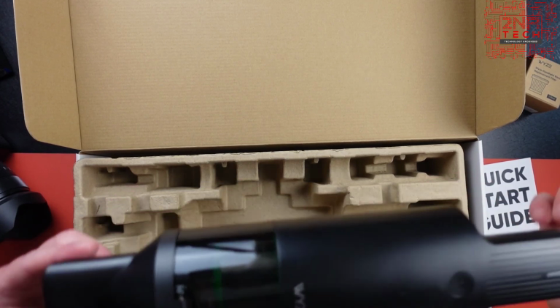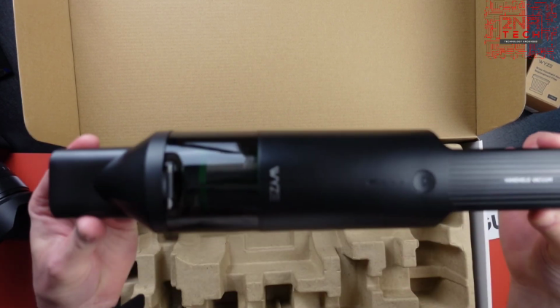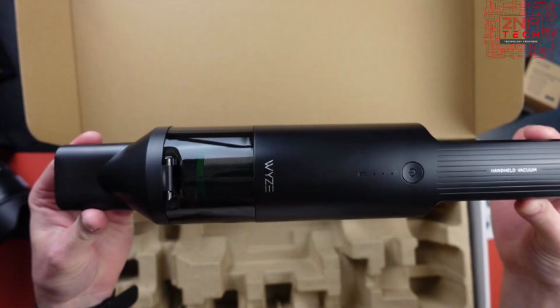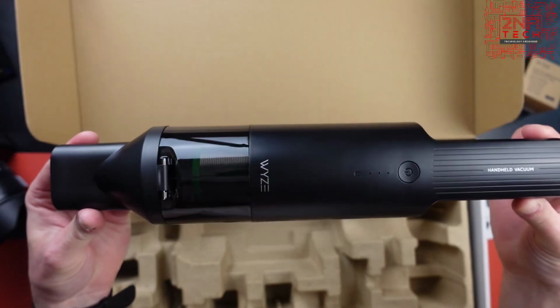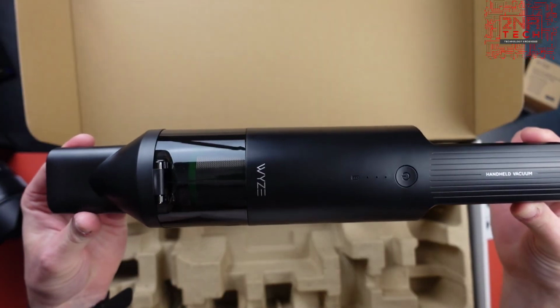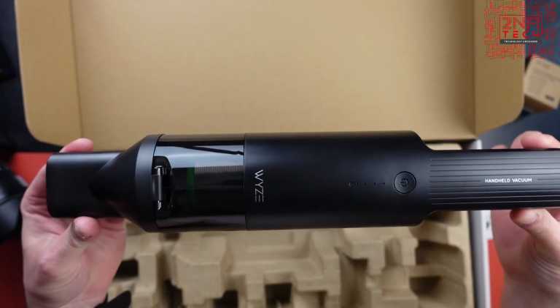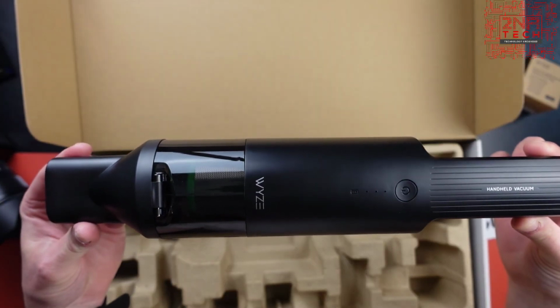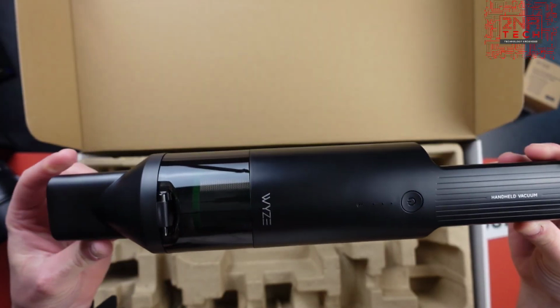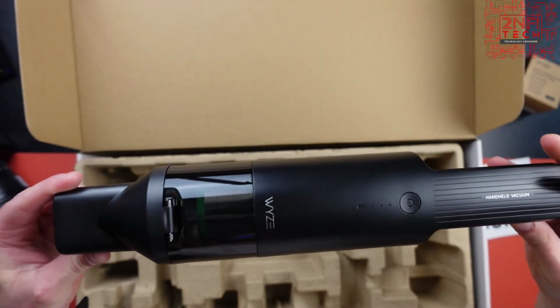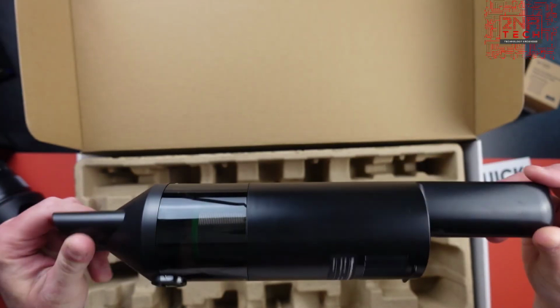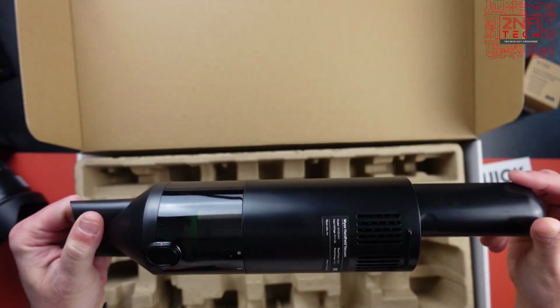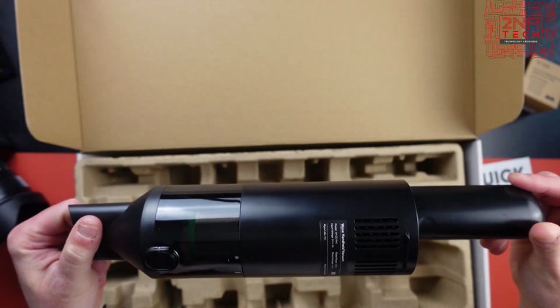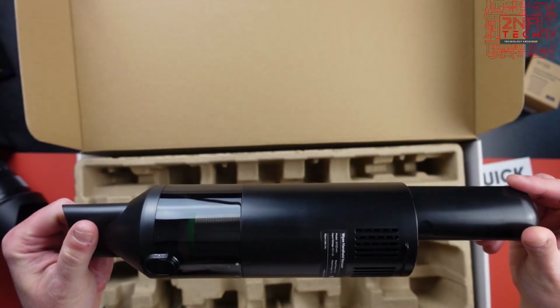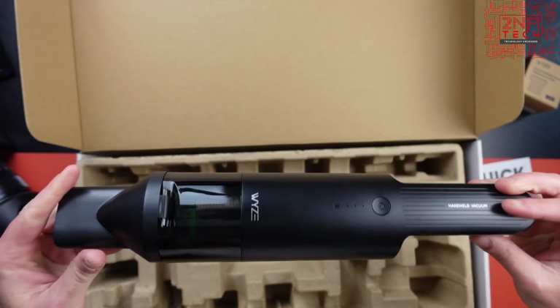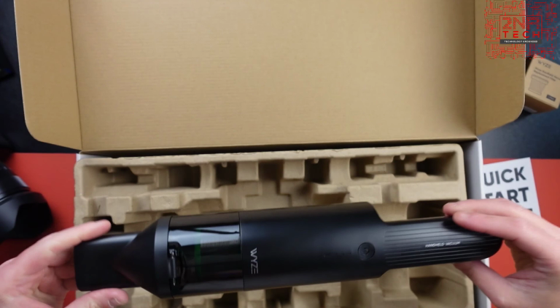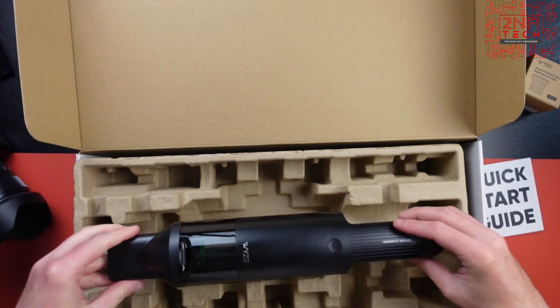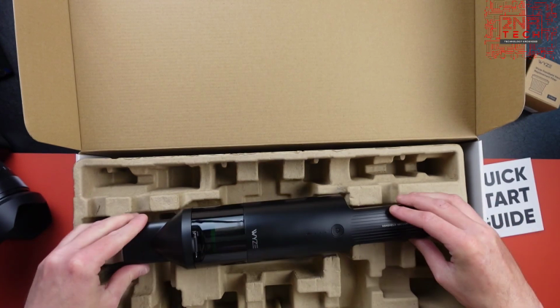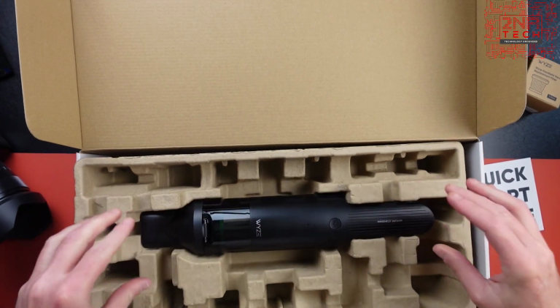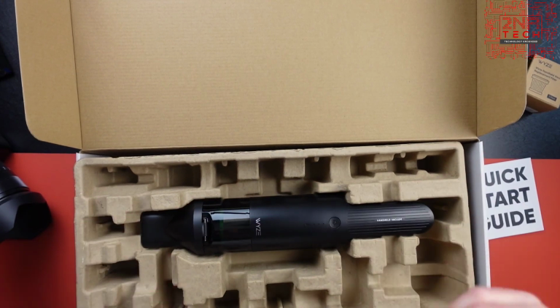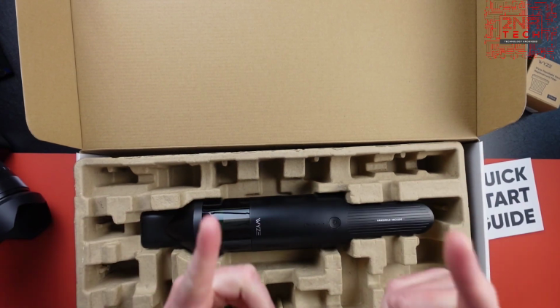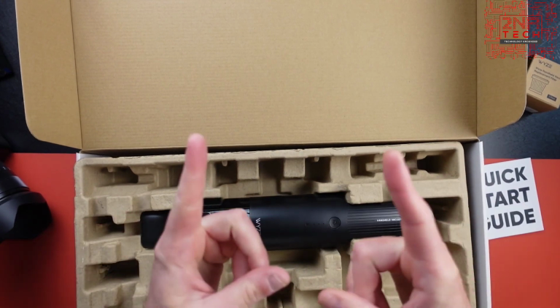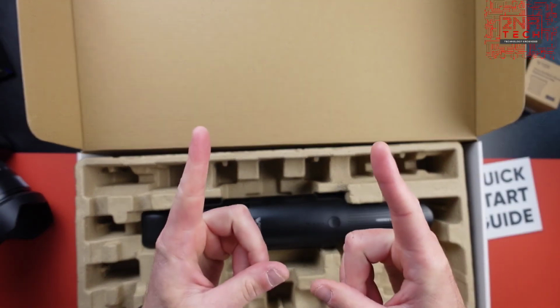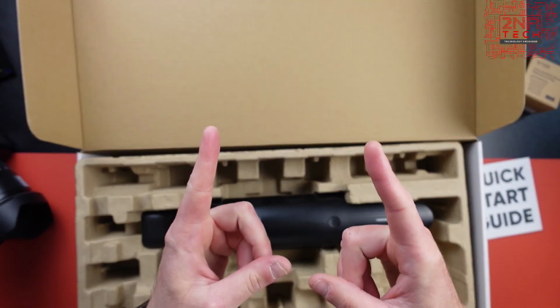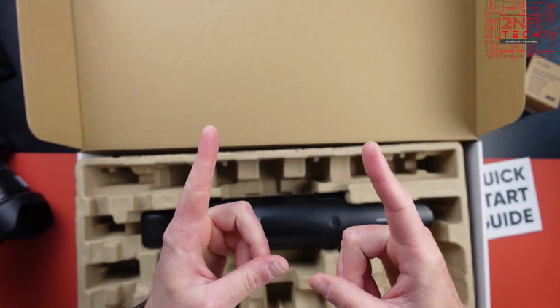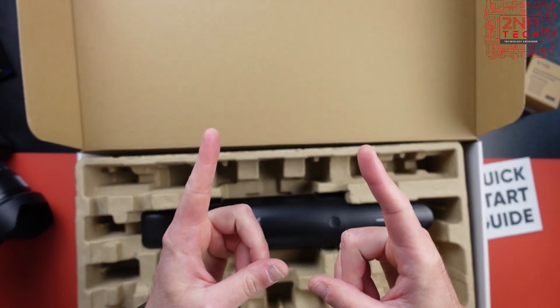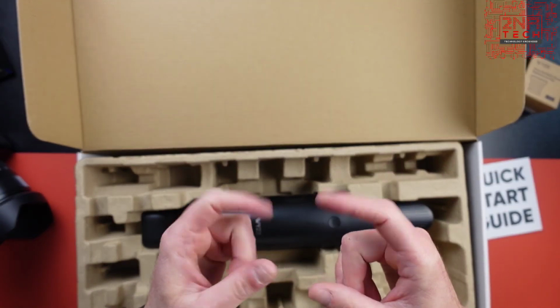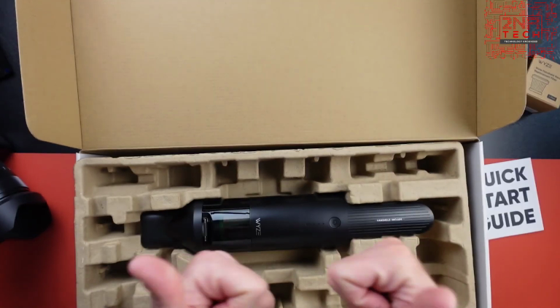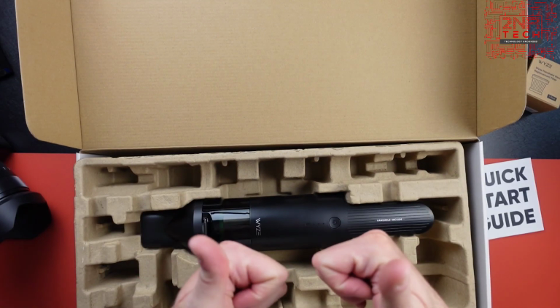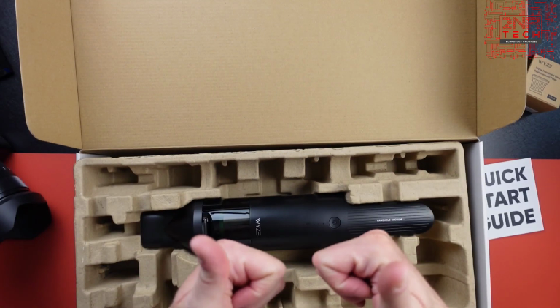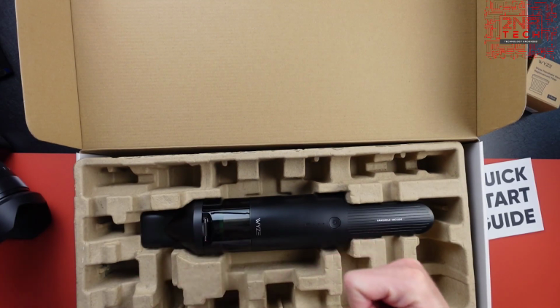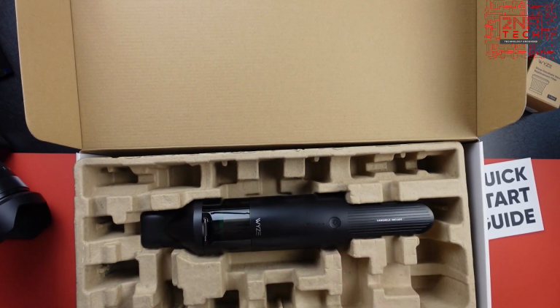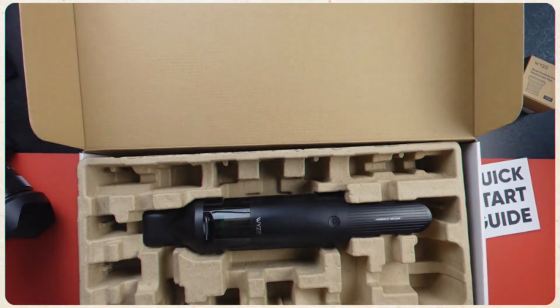Wyze handheld vac, early access pre-order. Hit that like button, we'll see you in the next one.